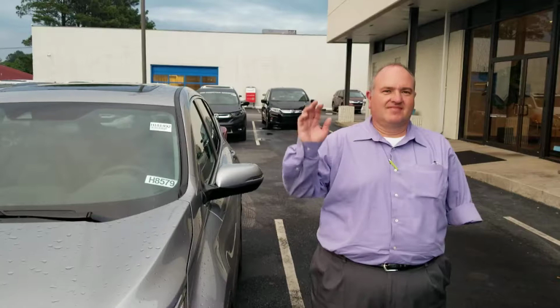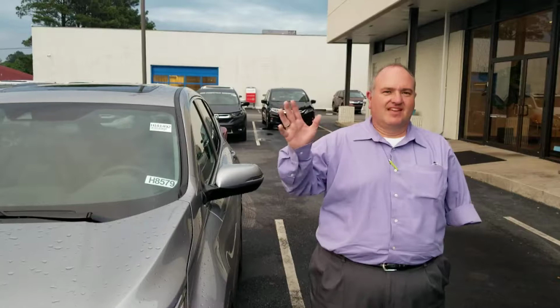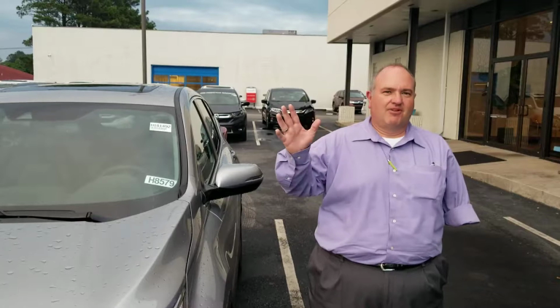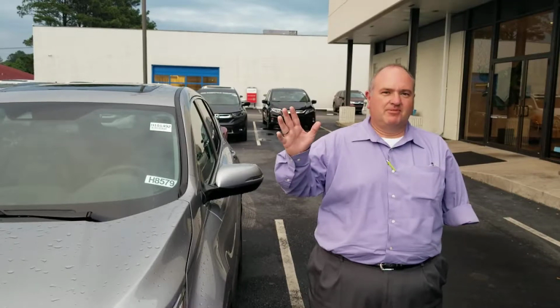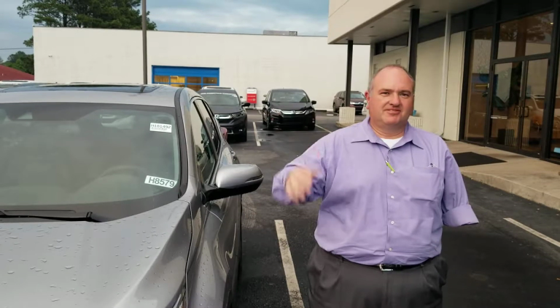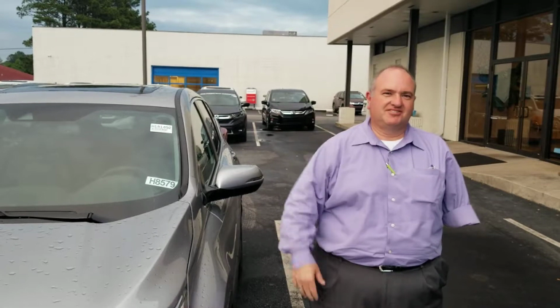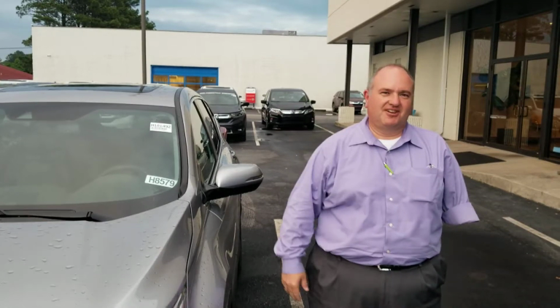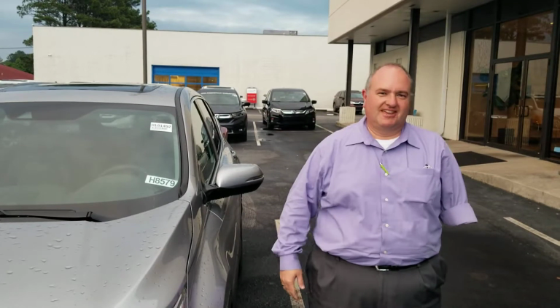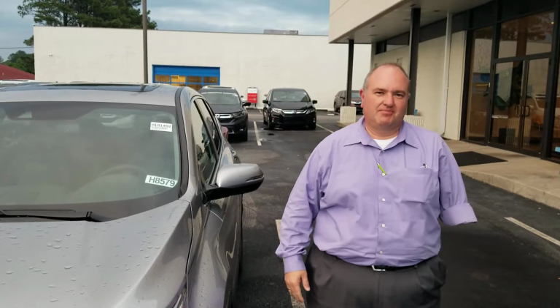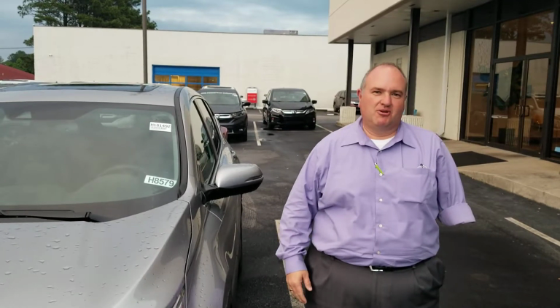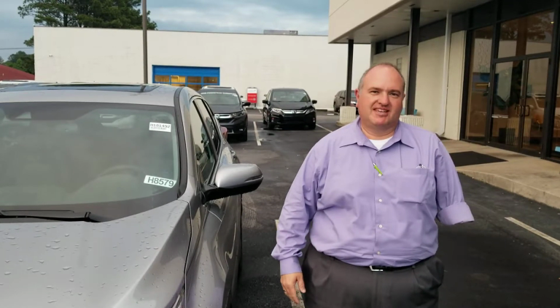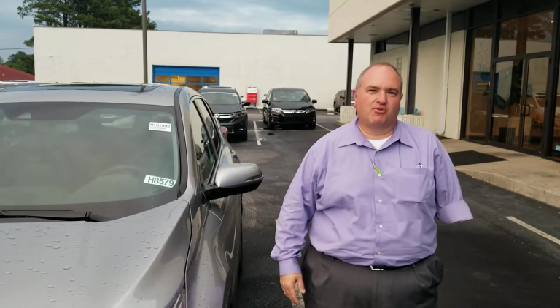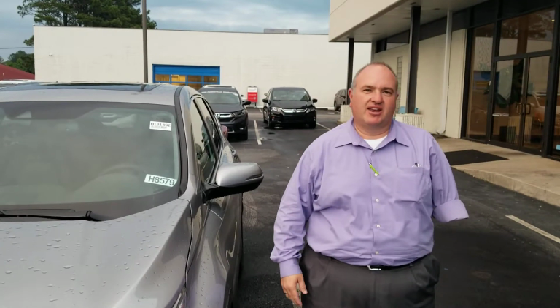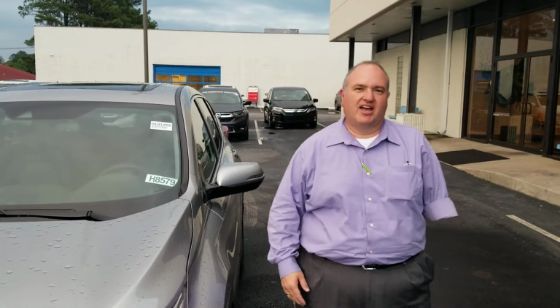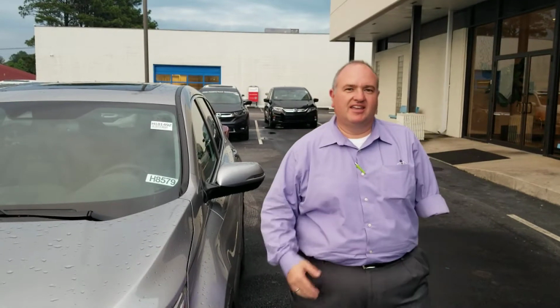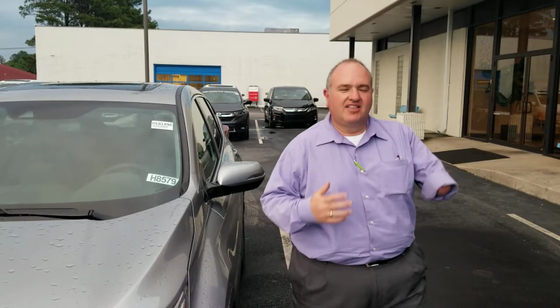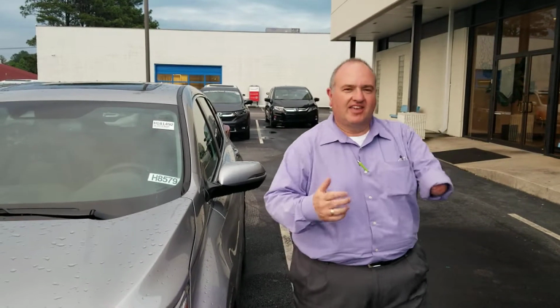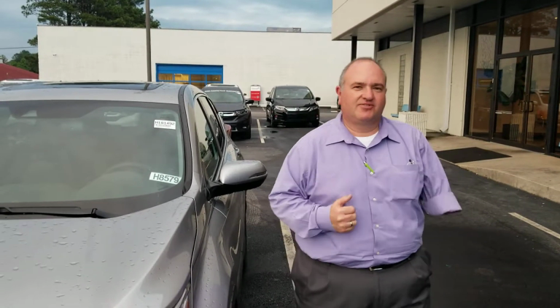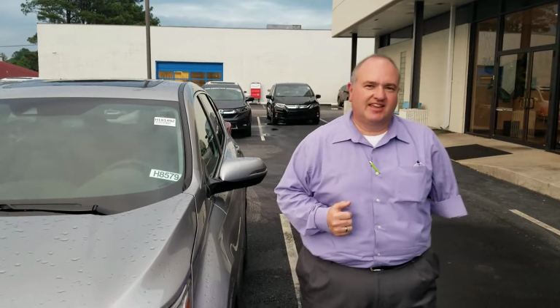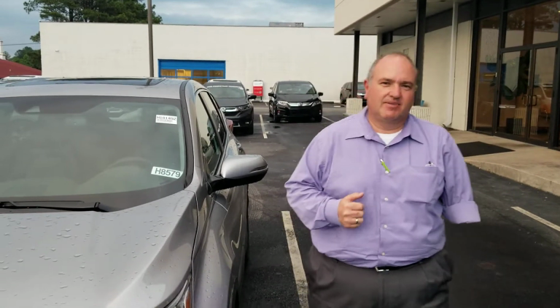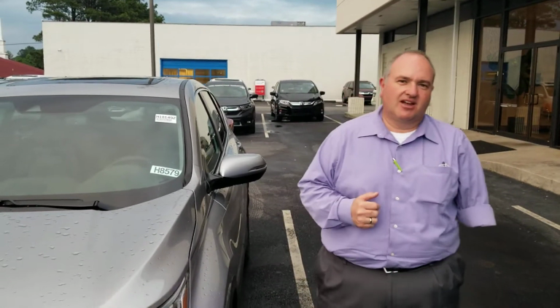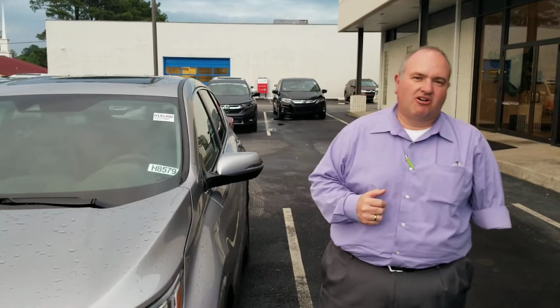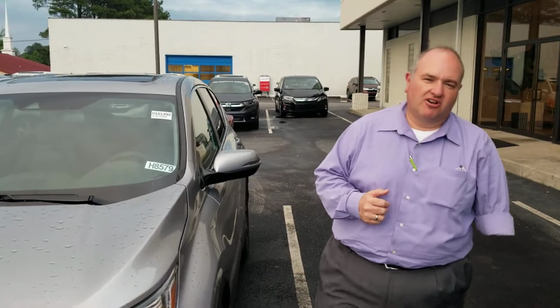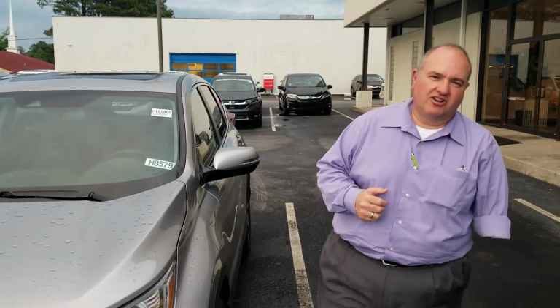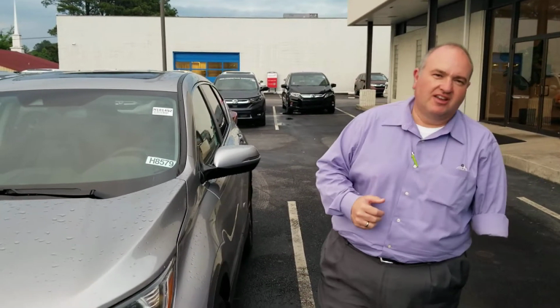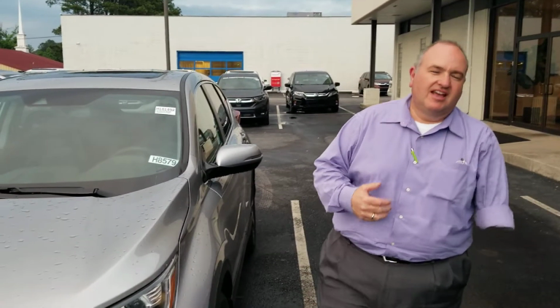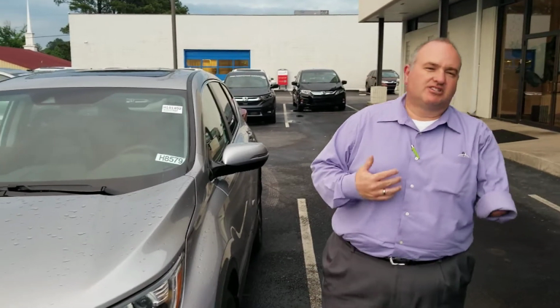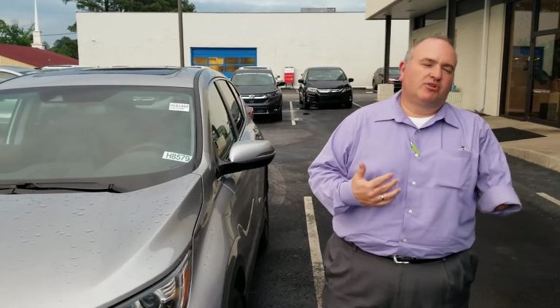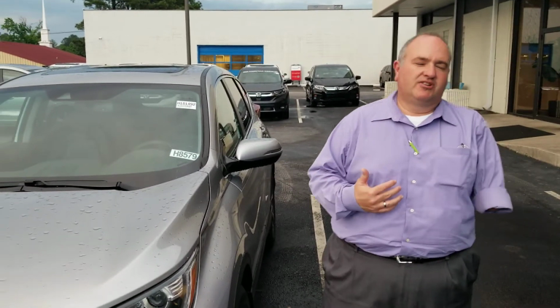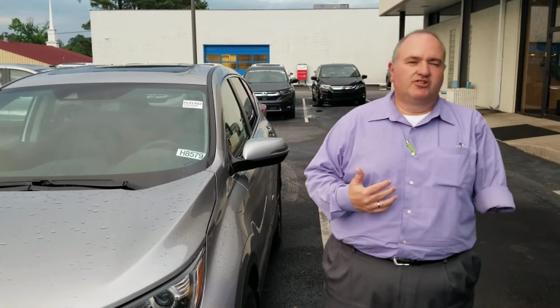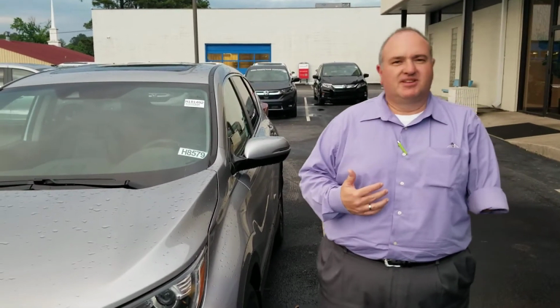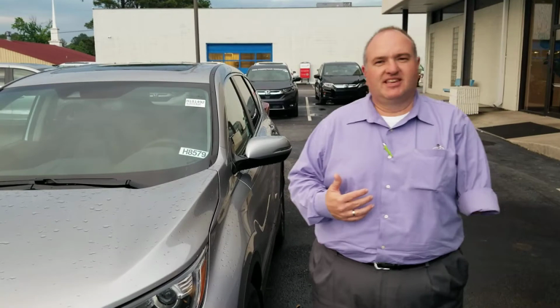Hey Robert, this is Greg Canterbury with Tamron Honda. Thank you for taking my call earlier. I just want to introduce myself.